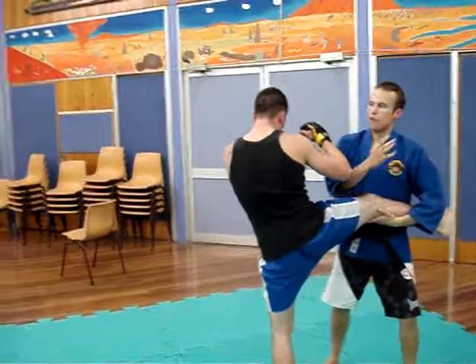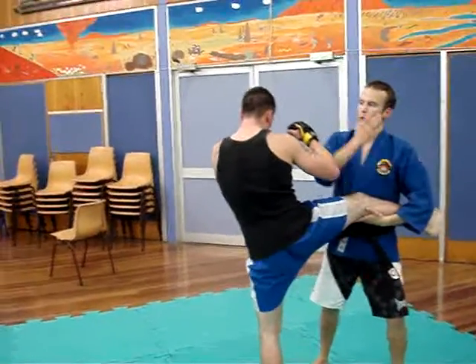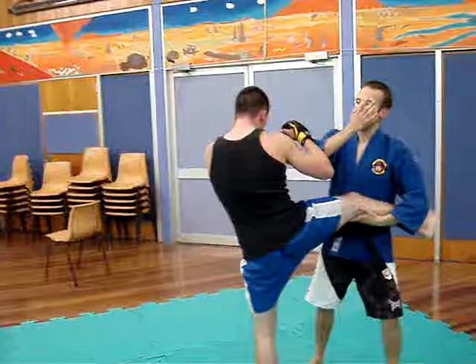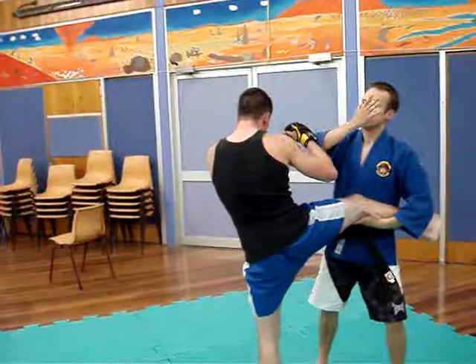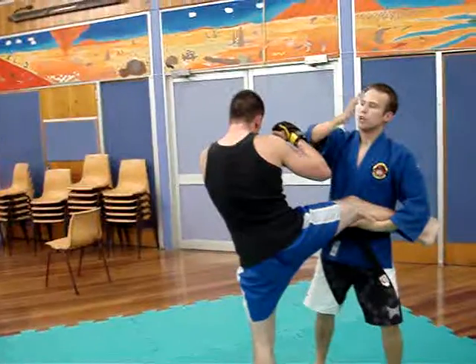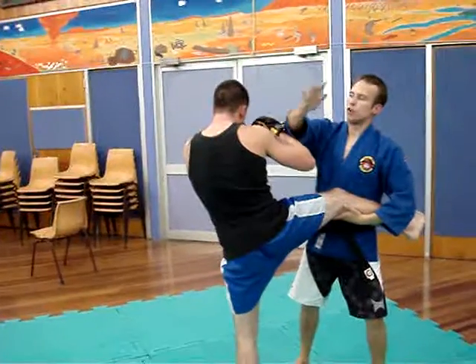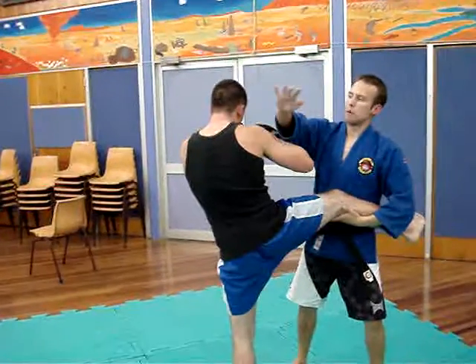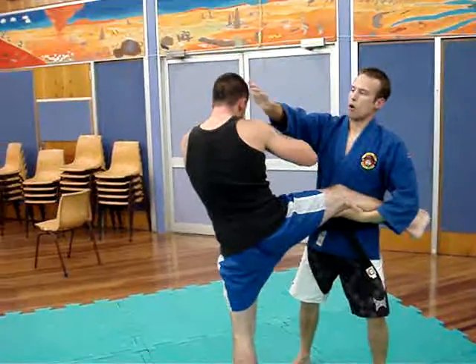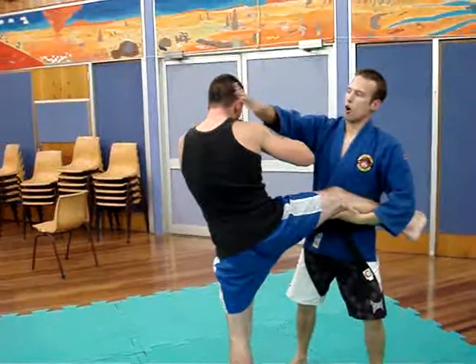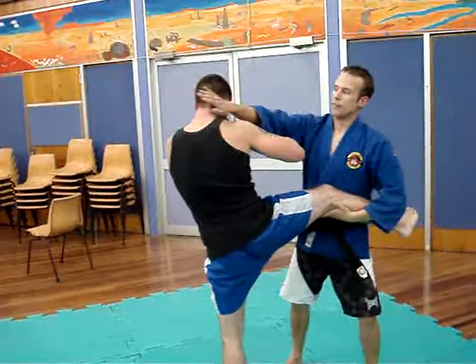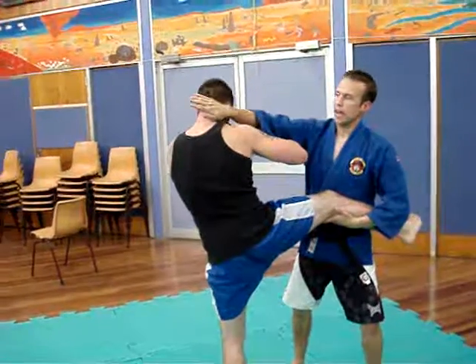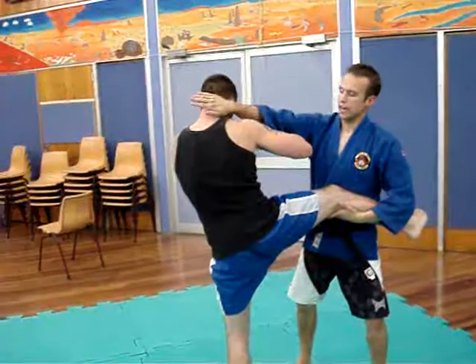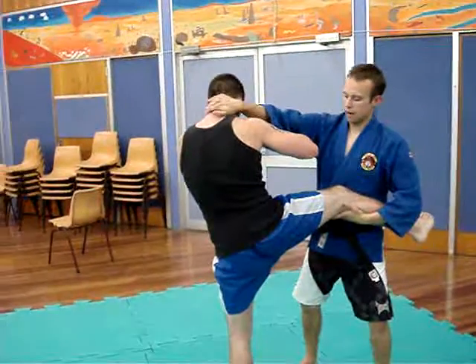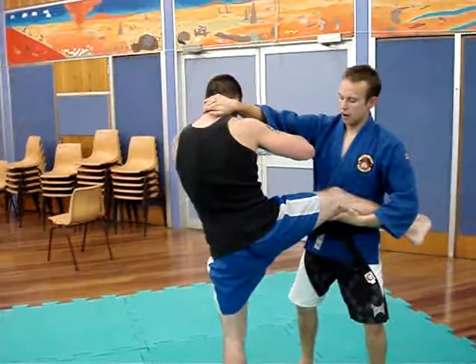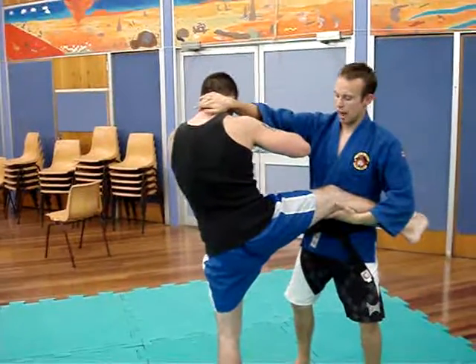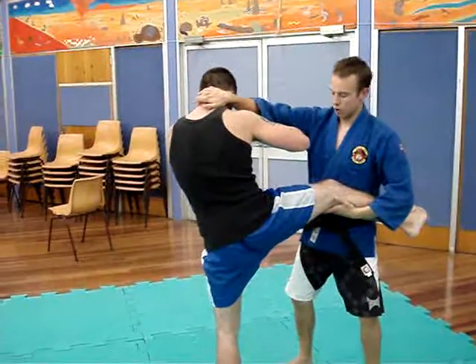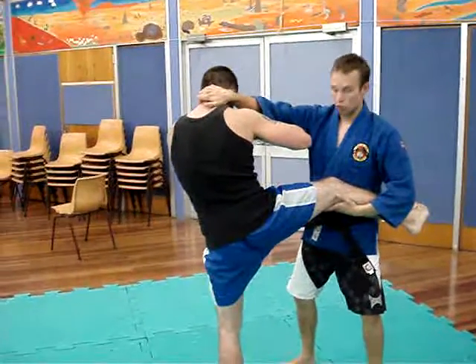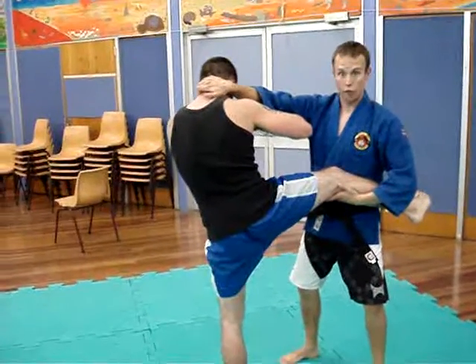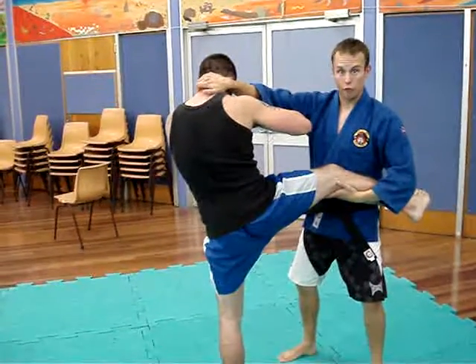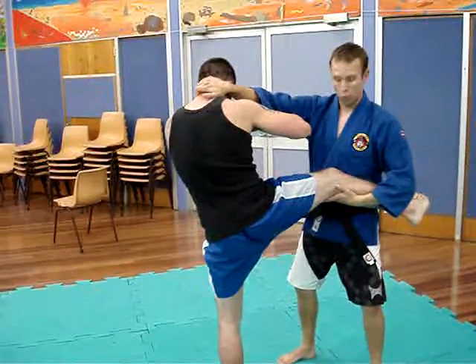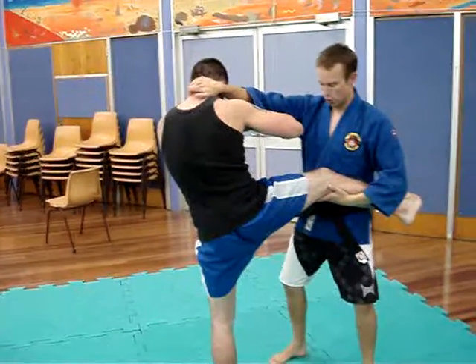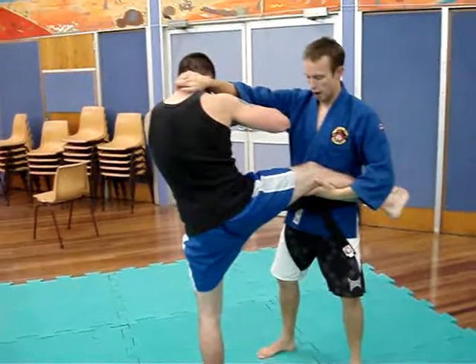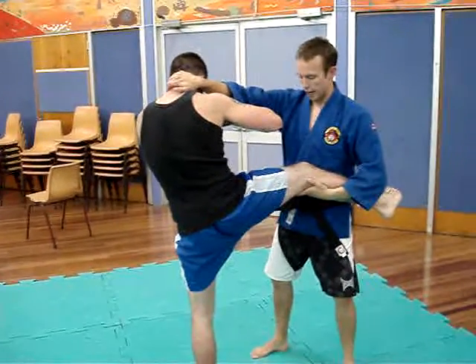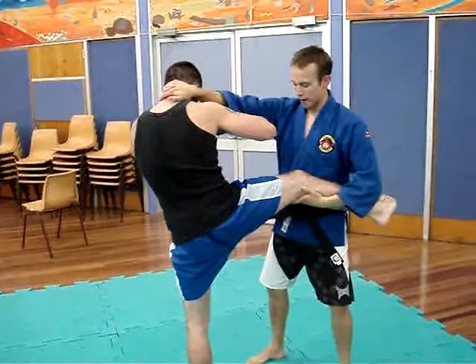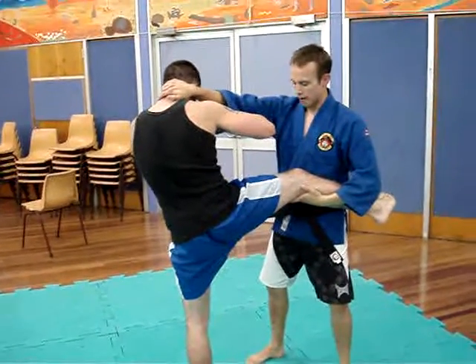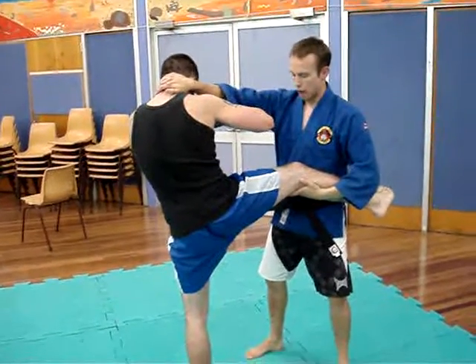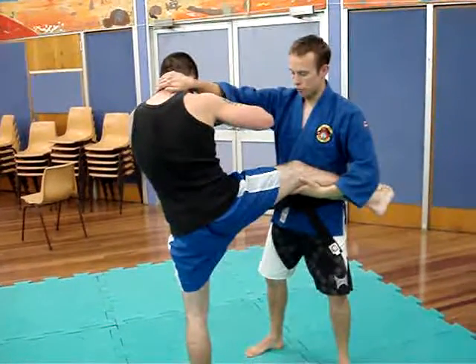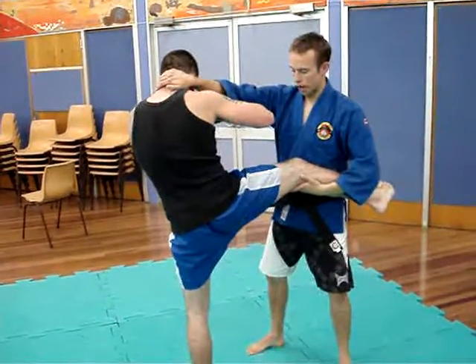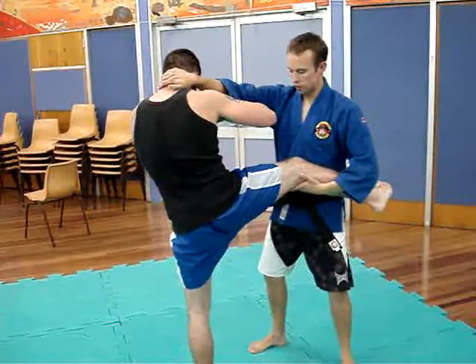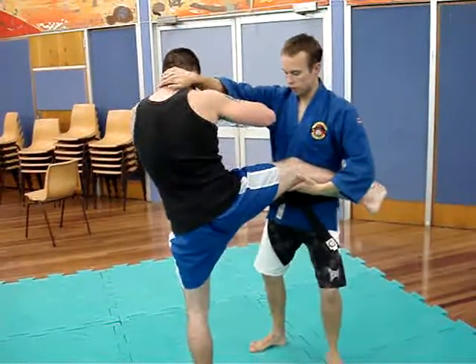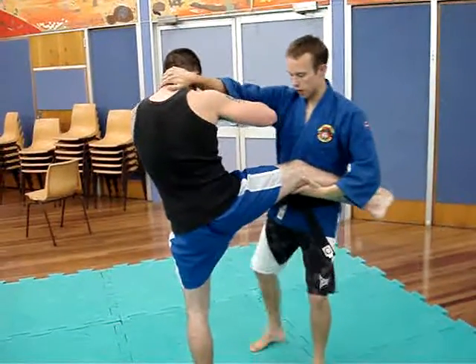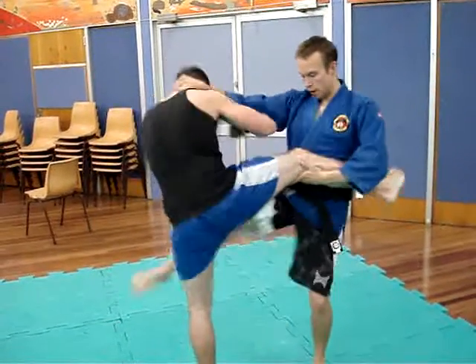First one: grabbing behind the head here, and with the right leg, thigh kick to the front here.